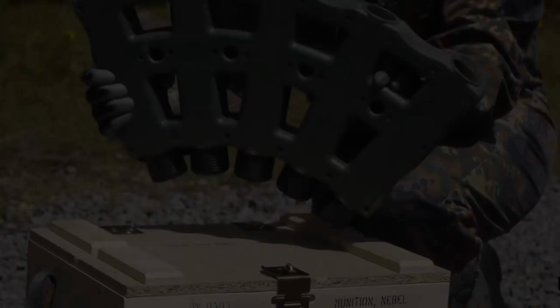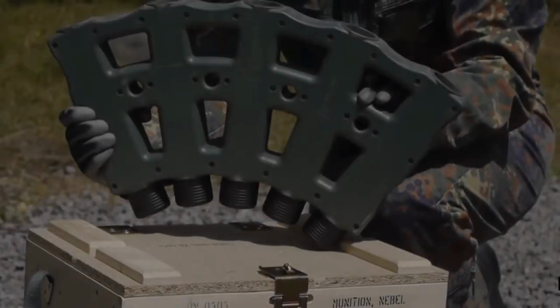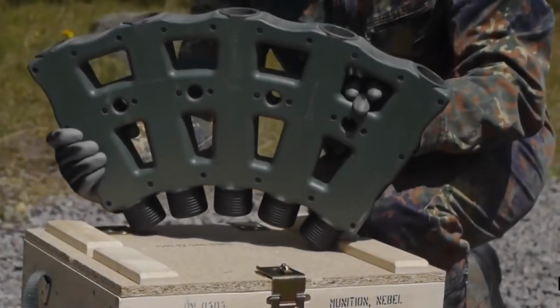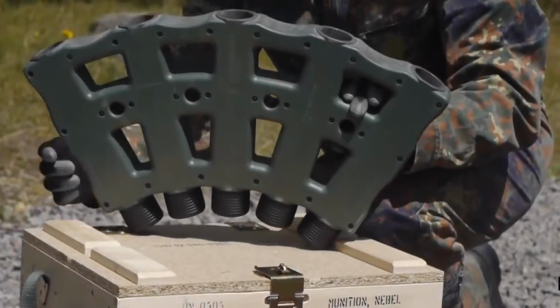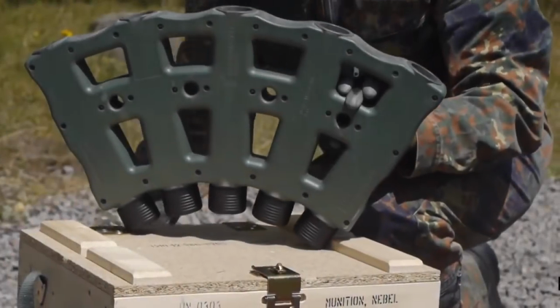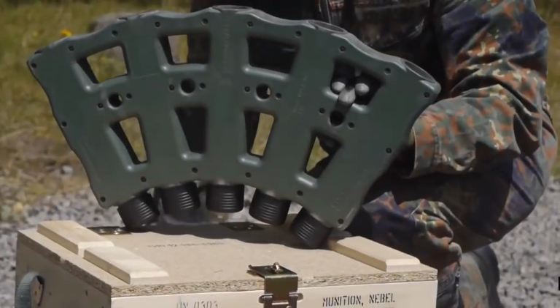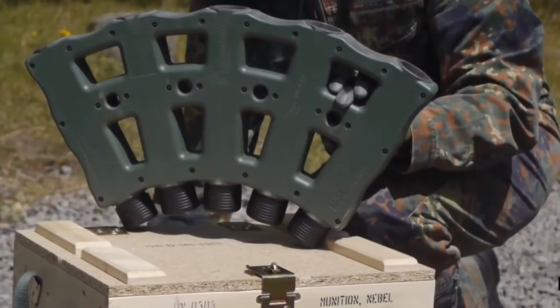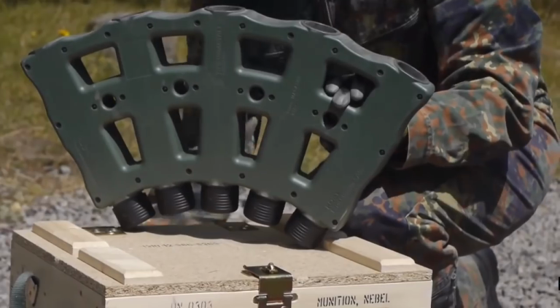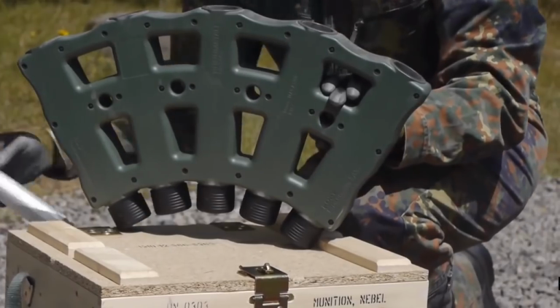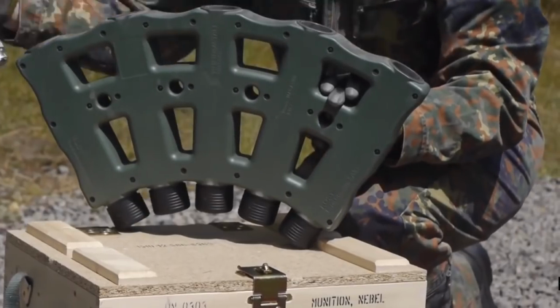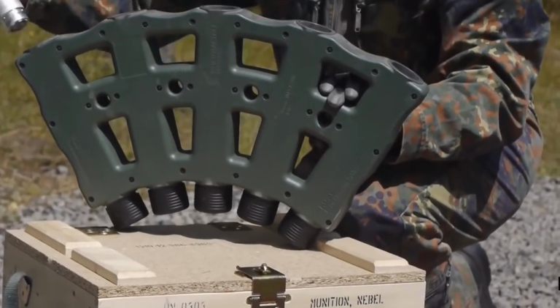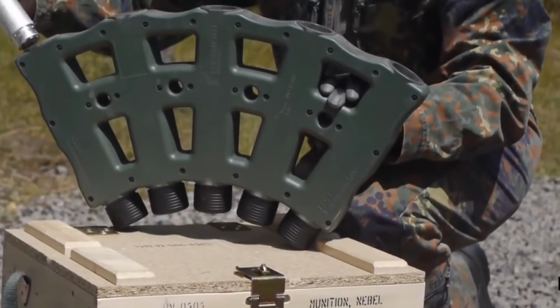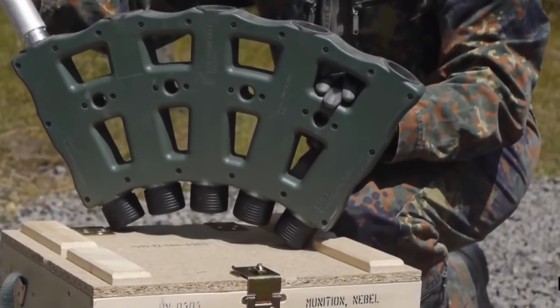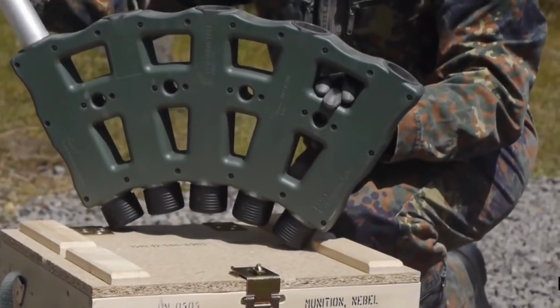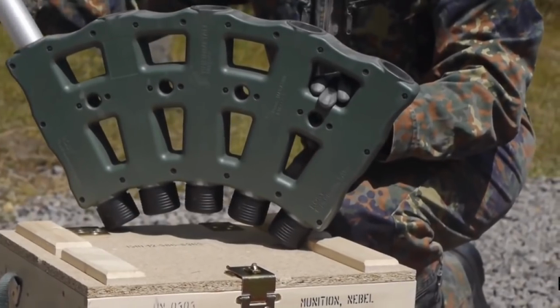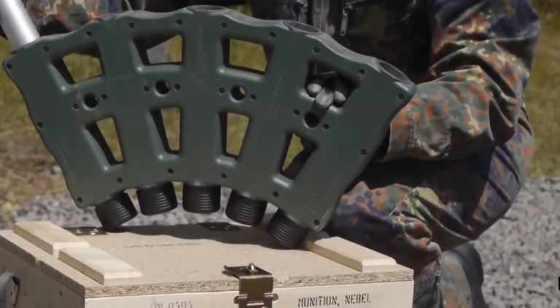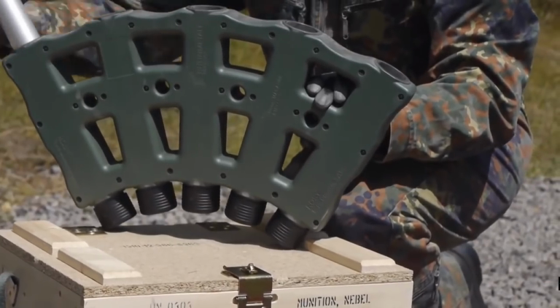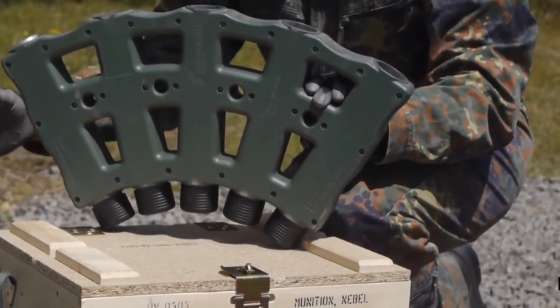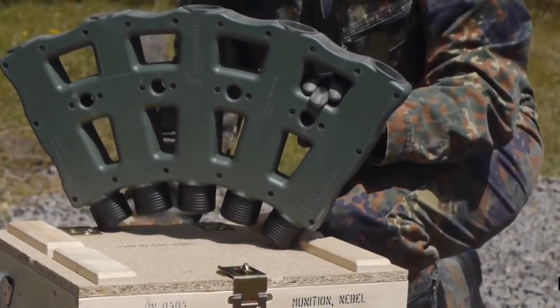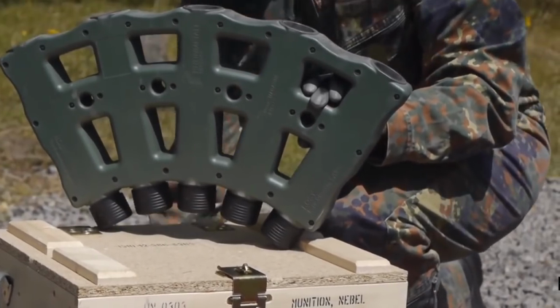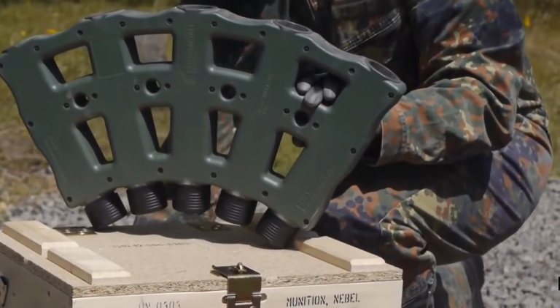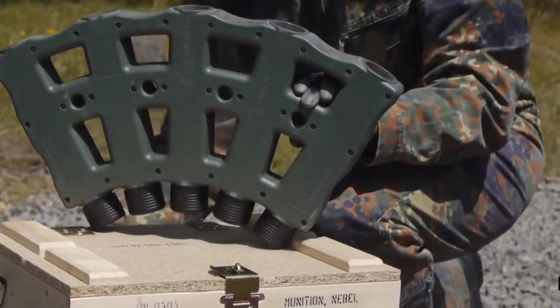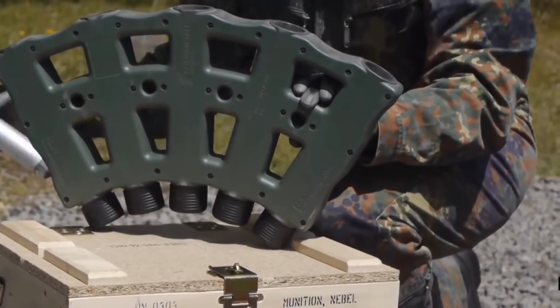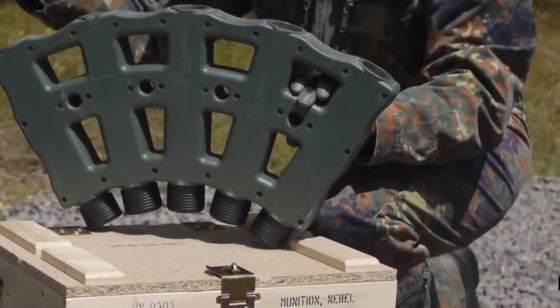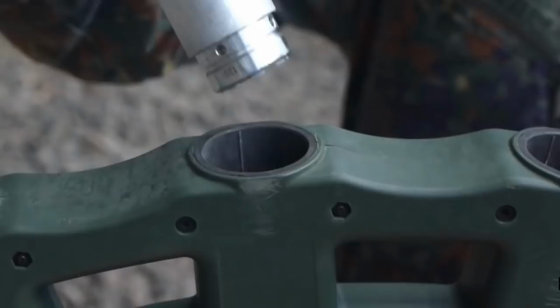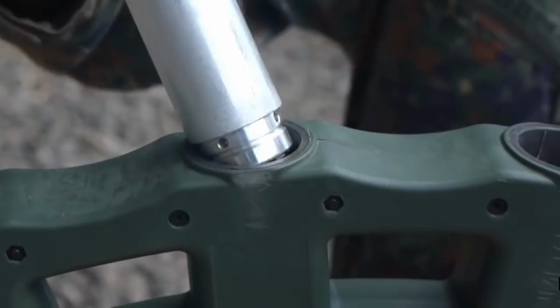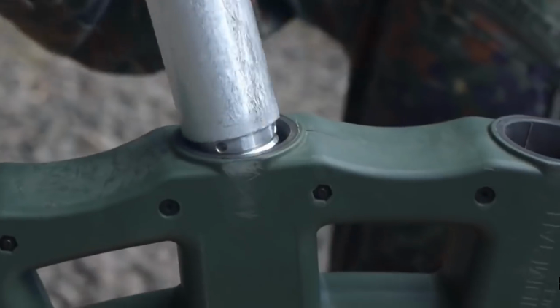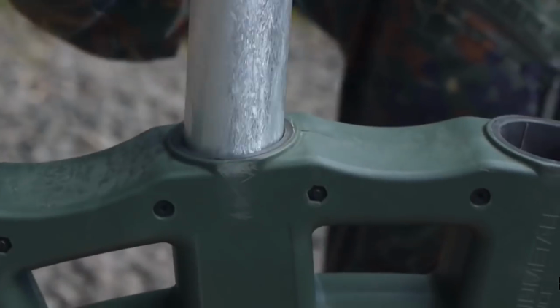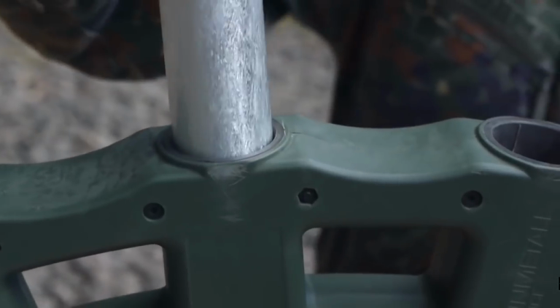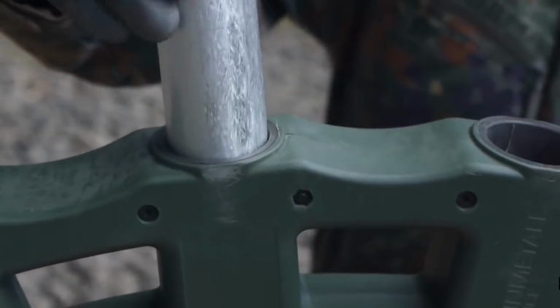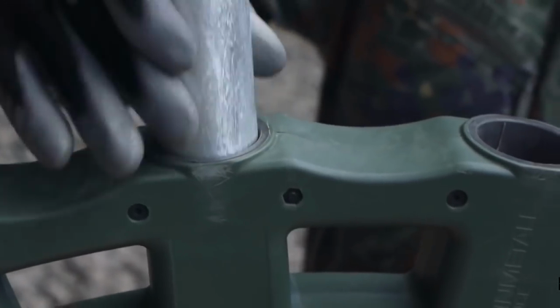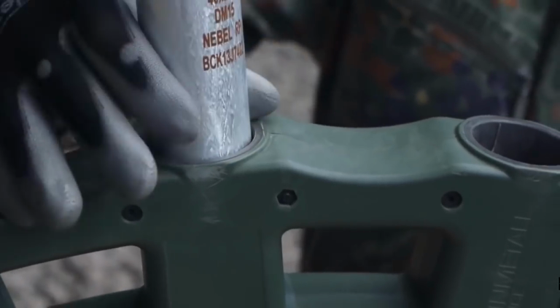Hello again one and all, it is me Mattimus and we're going to talk some more about military technology today.